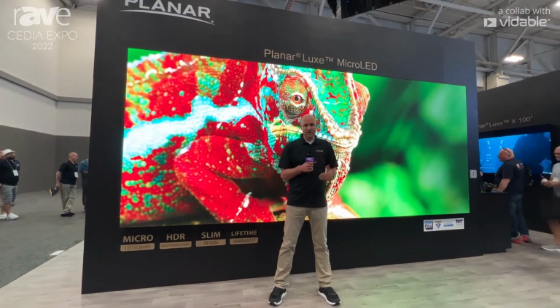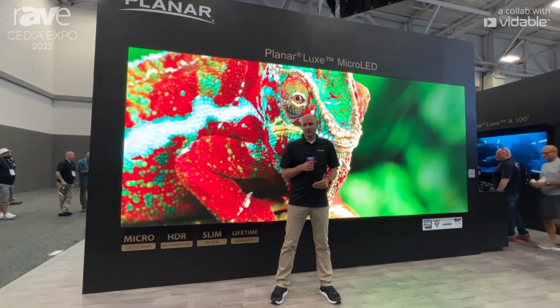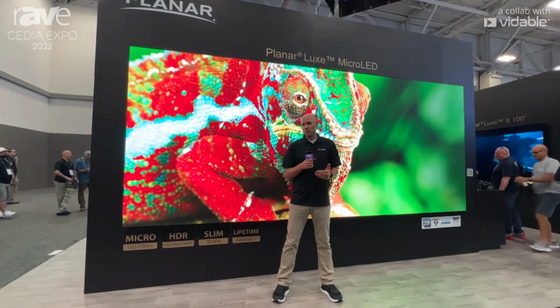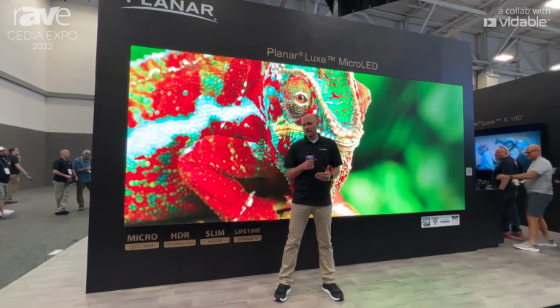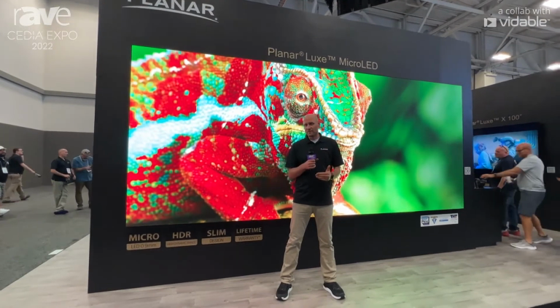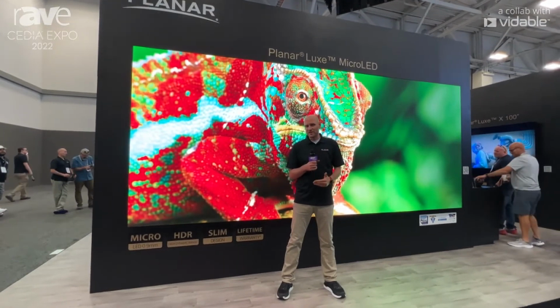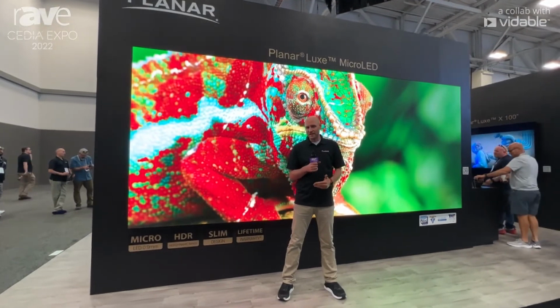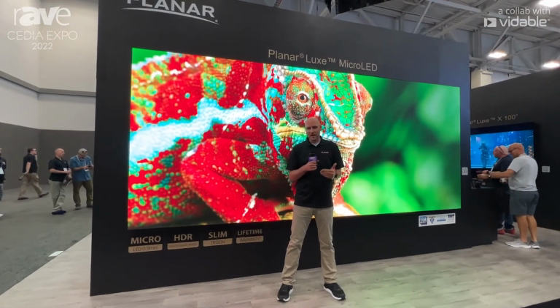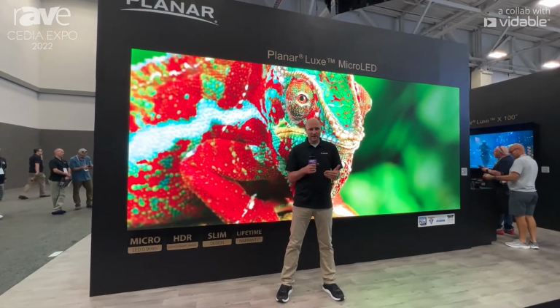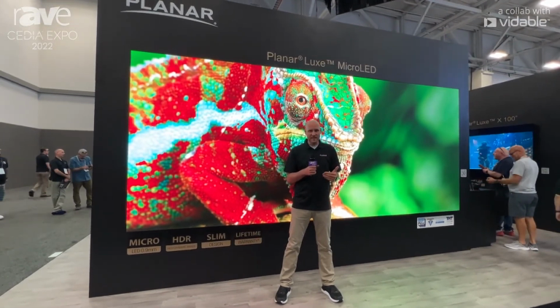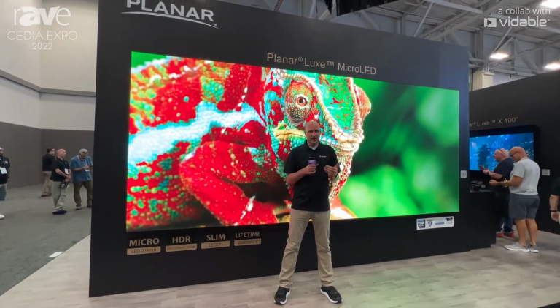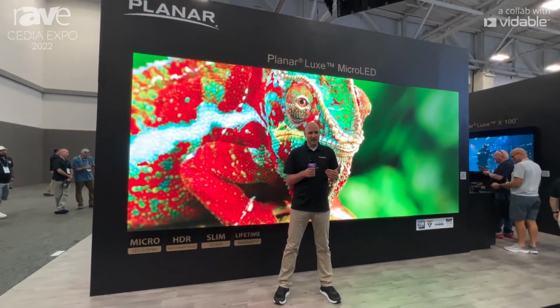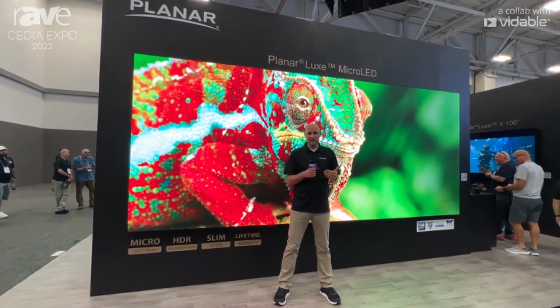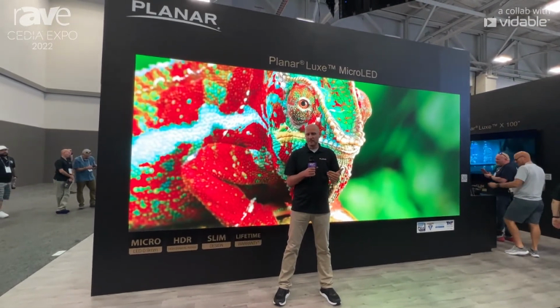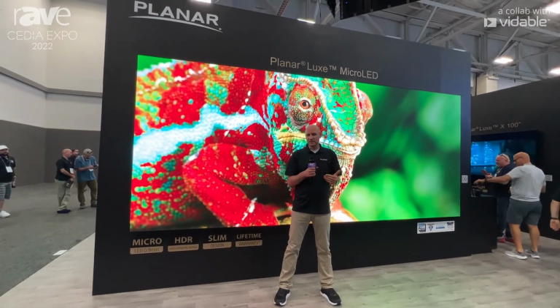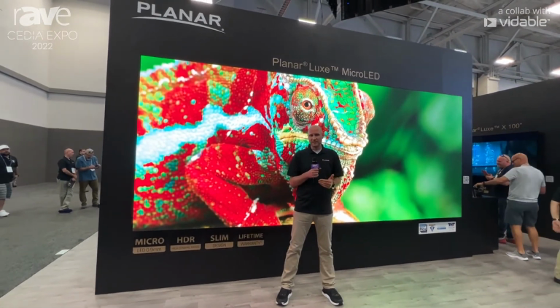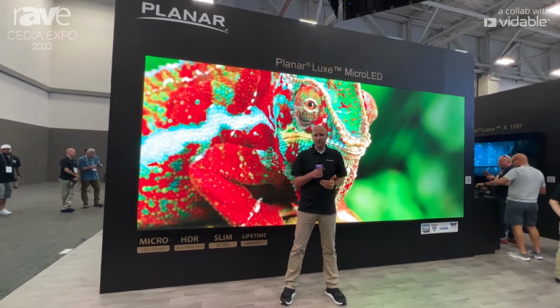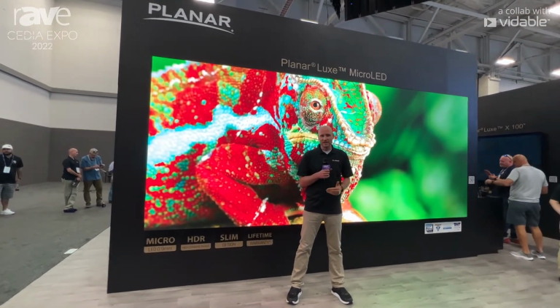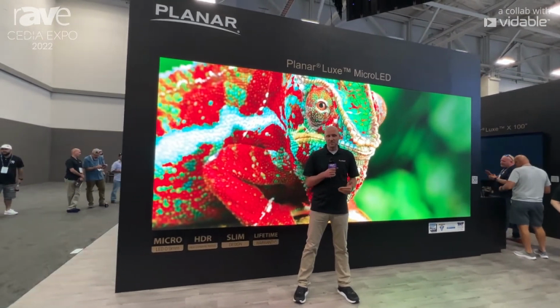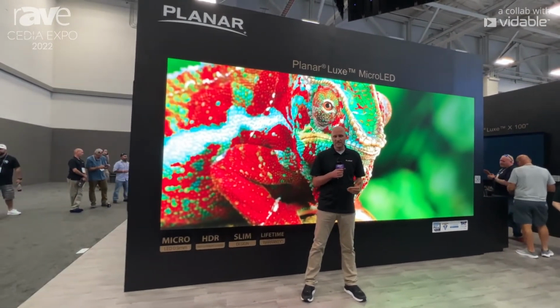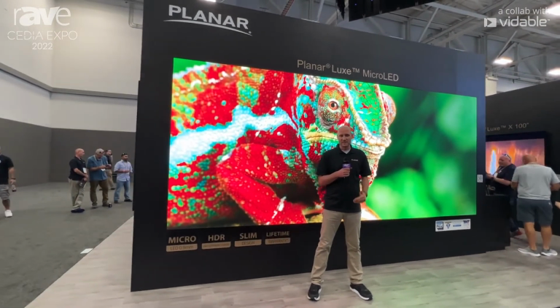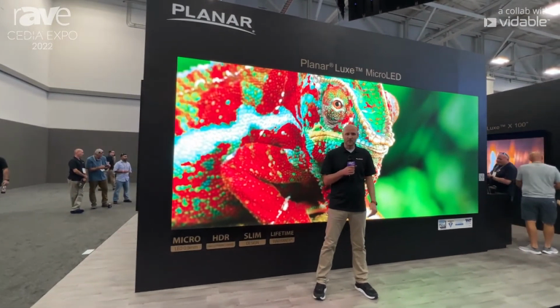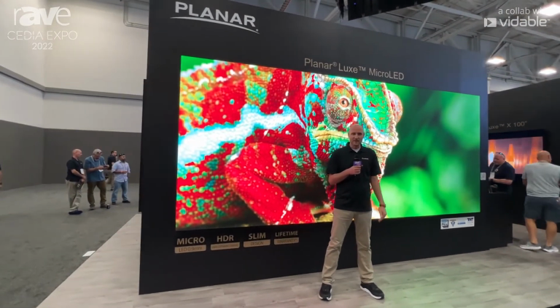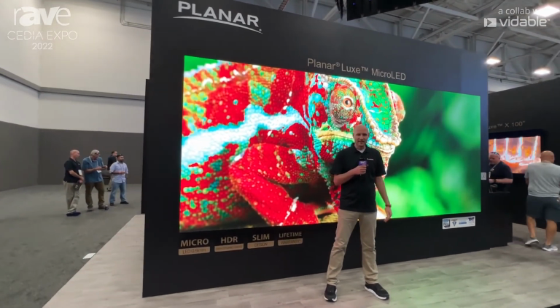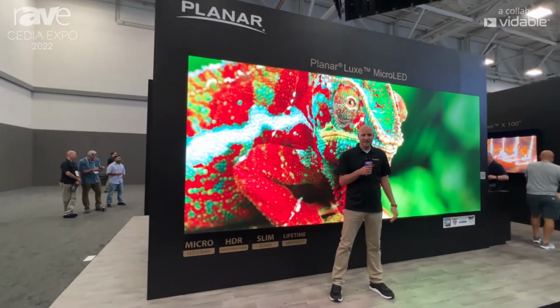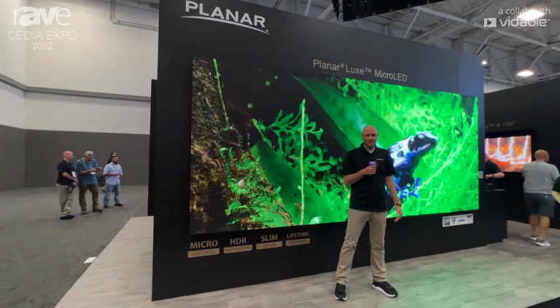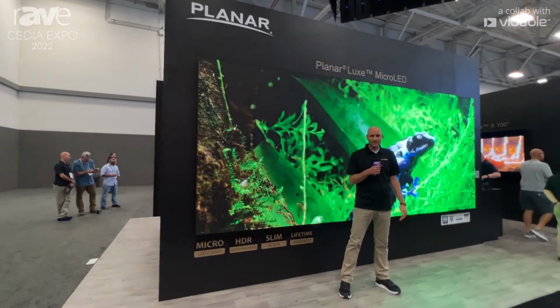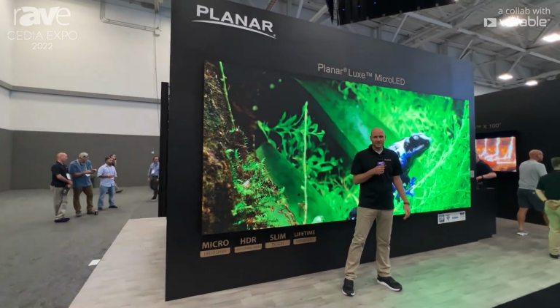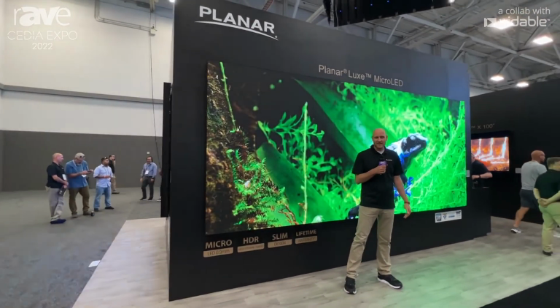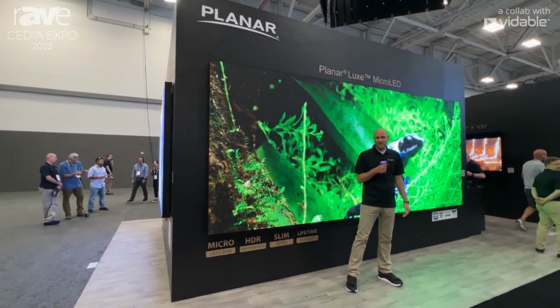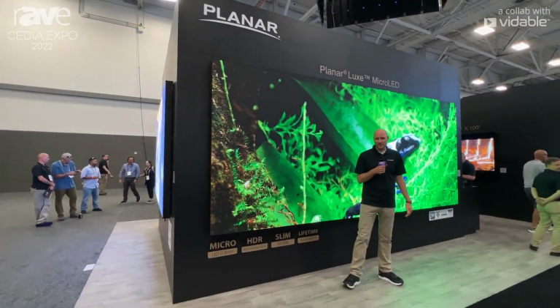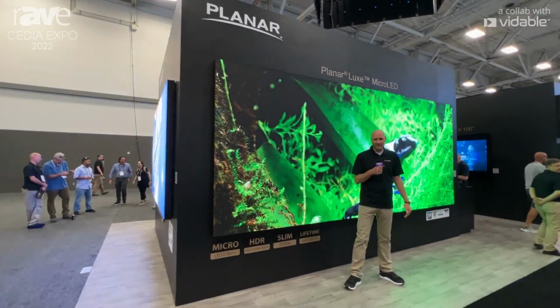For more information about this and our other luxury living products, please visit planar.com/luxury-living.